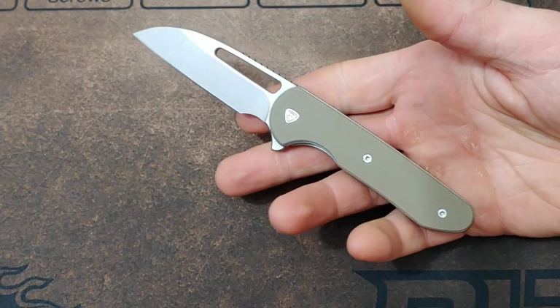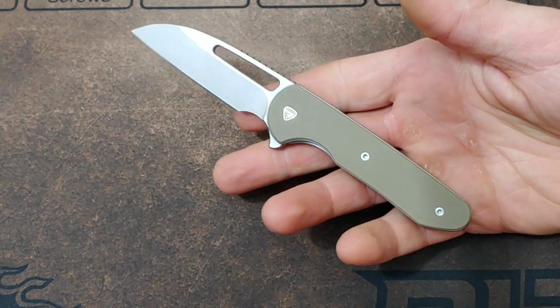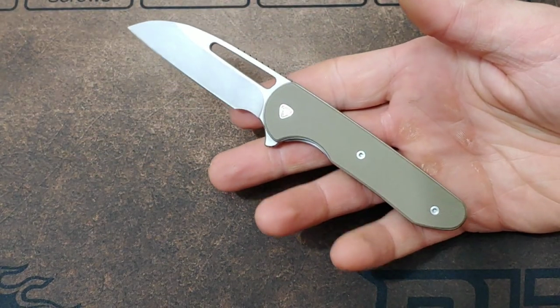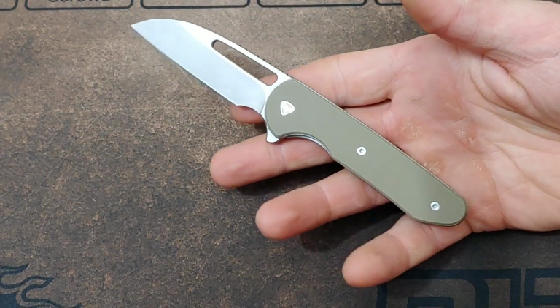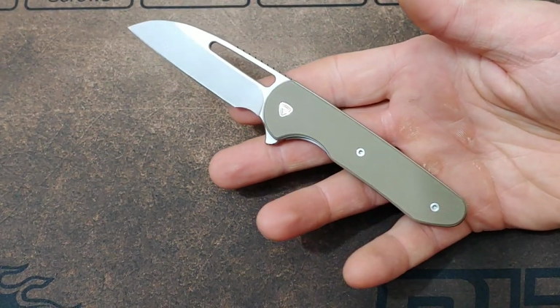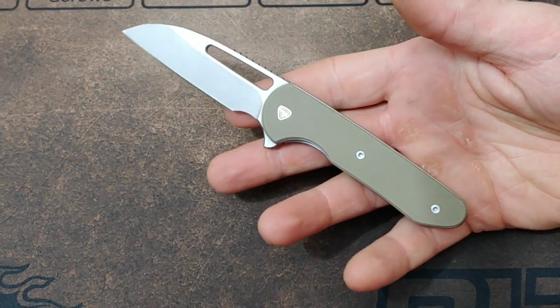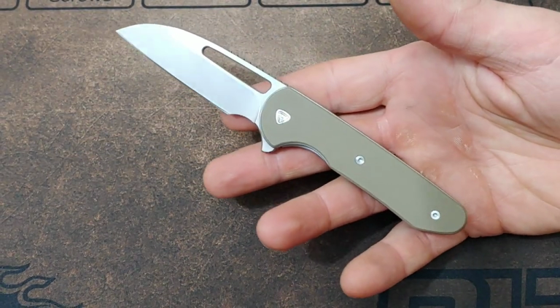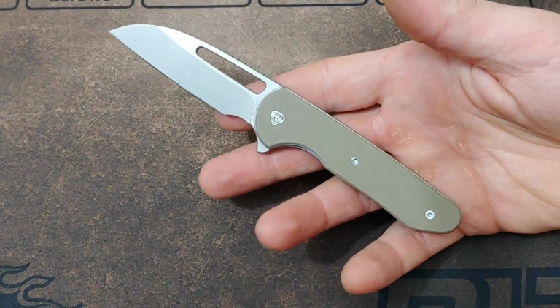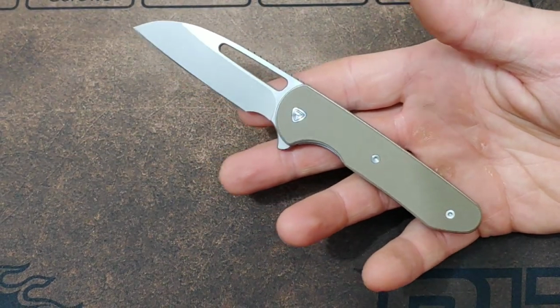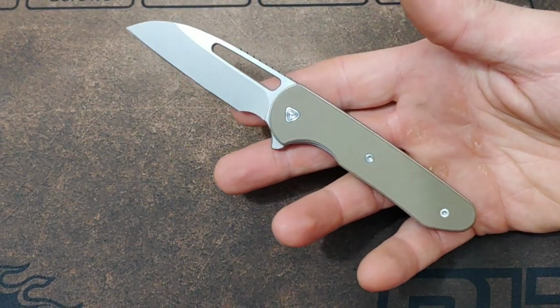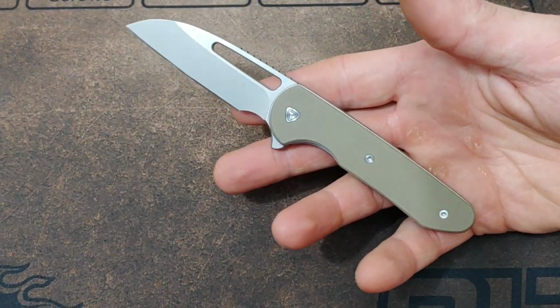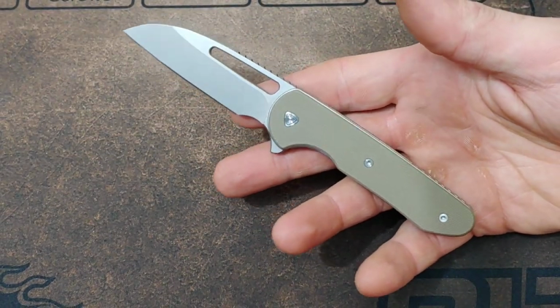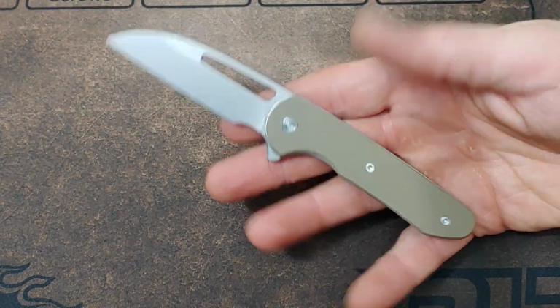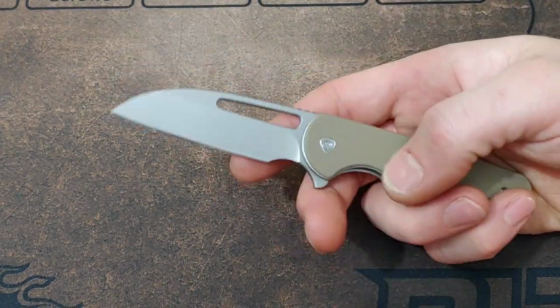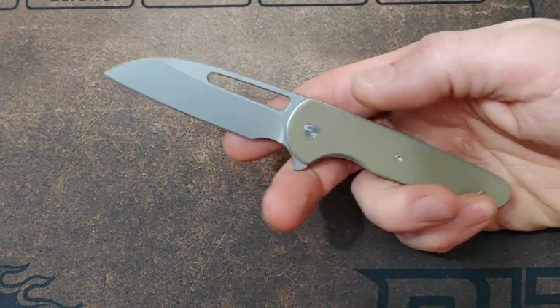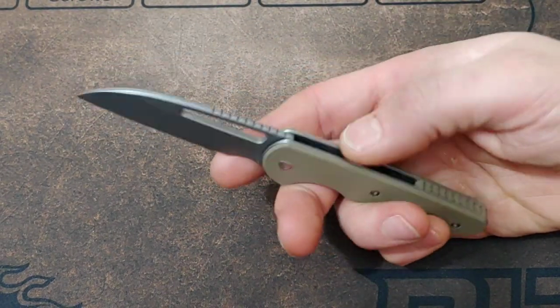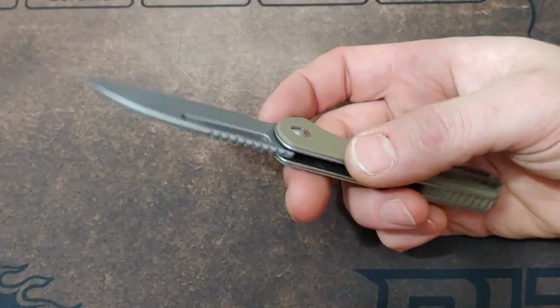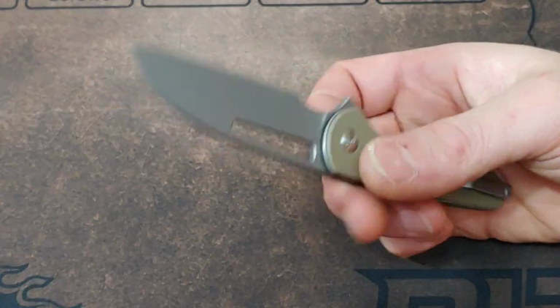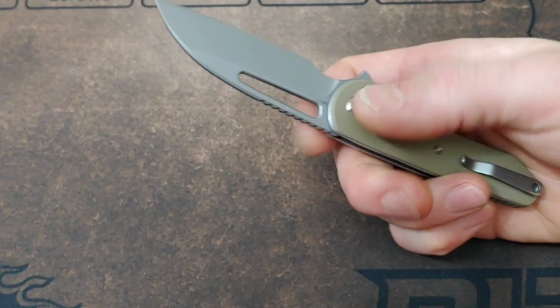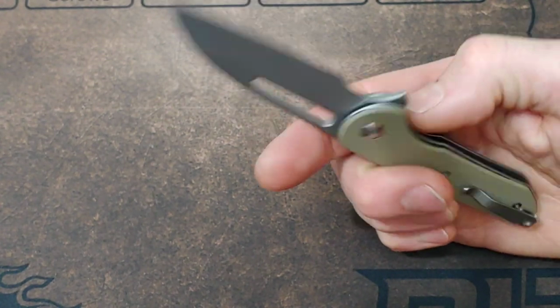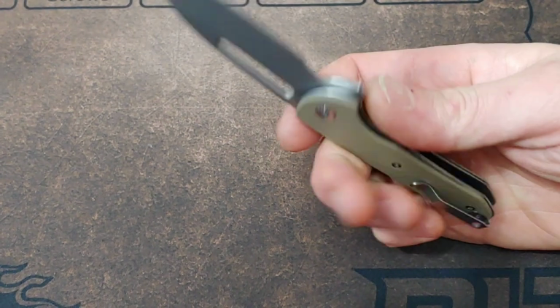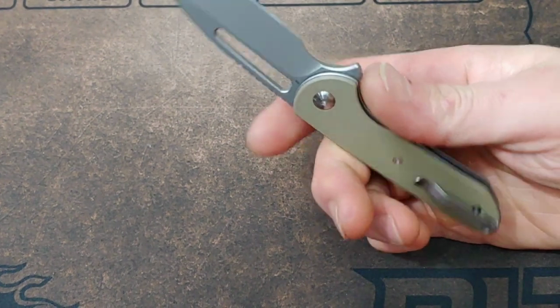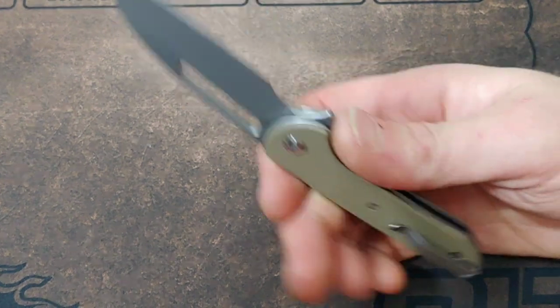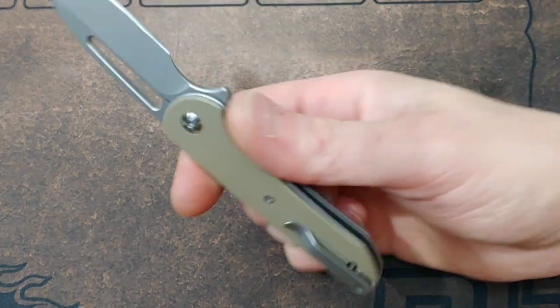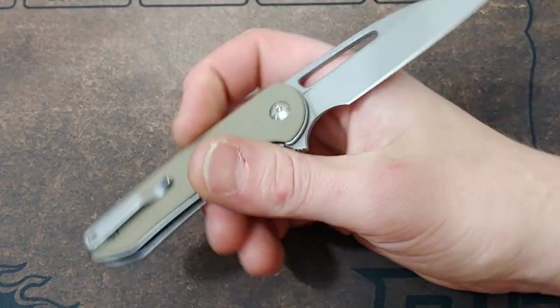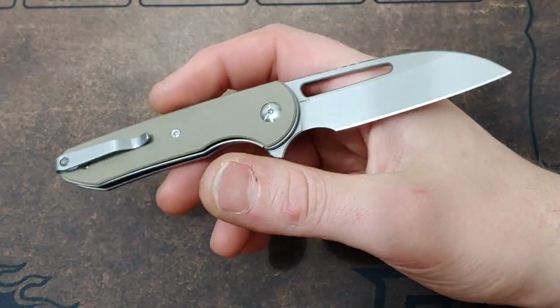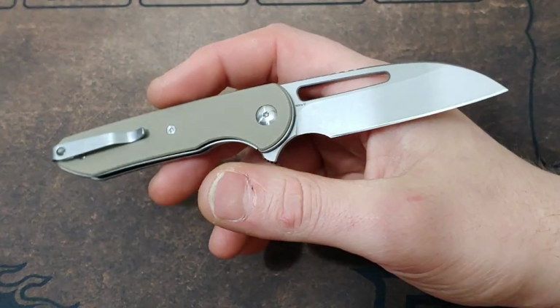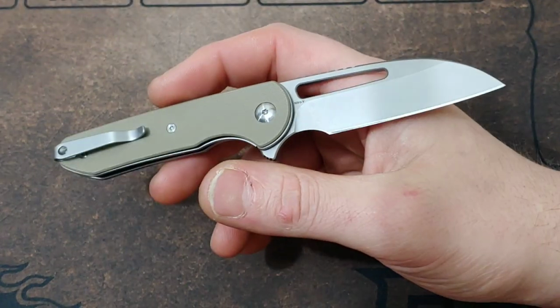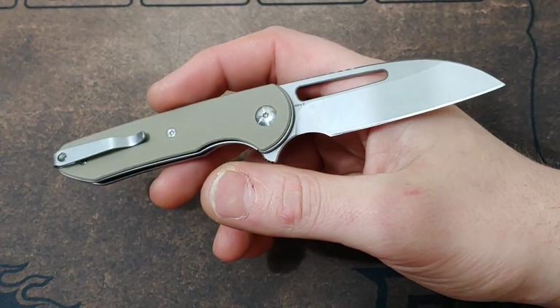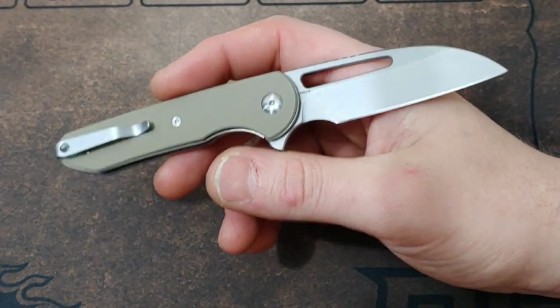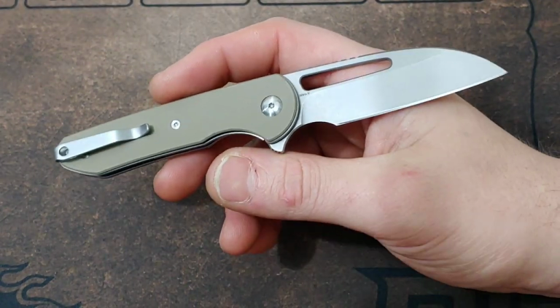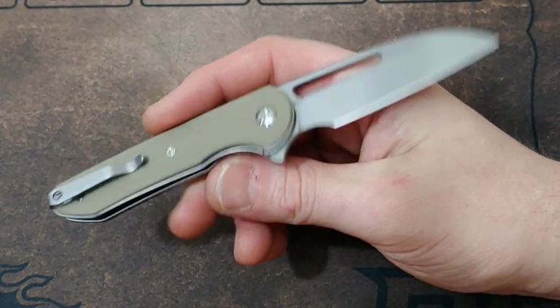Neves Knives. I'm Jared. My lovely wife Kara is at work, and today we are checking out the Ferrum Forge Prolix.